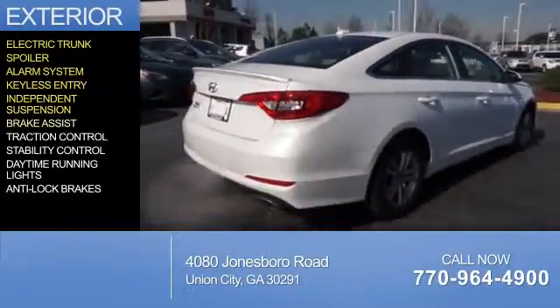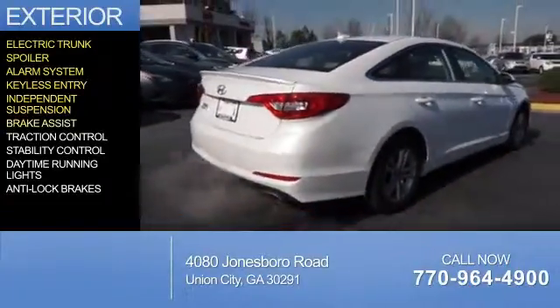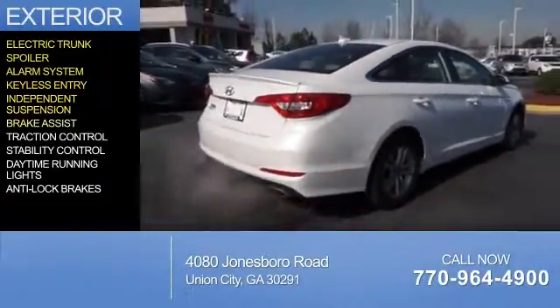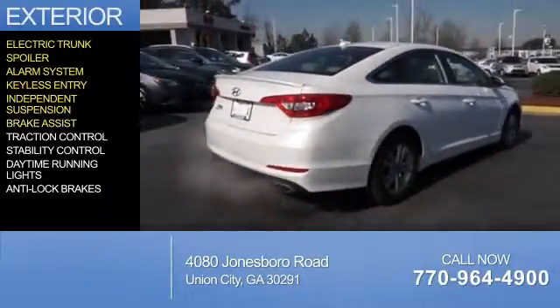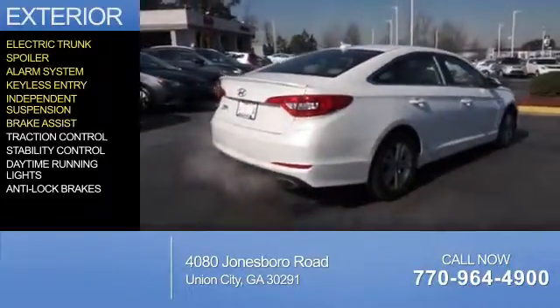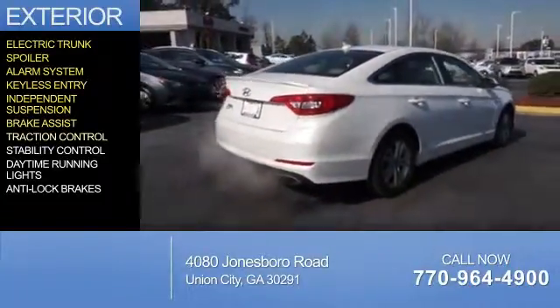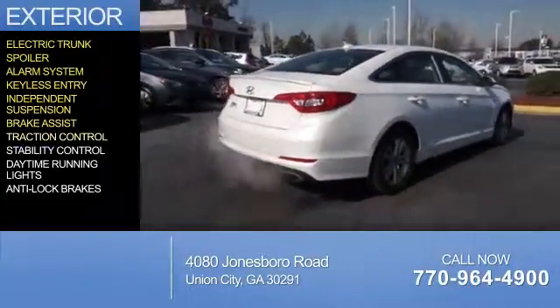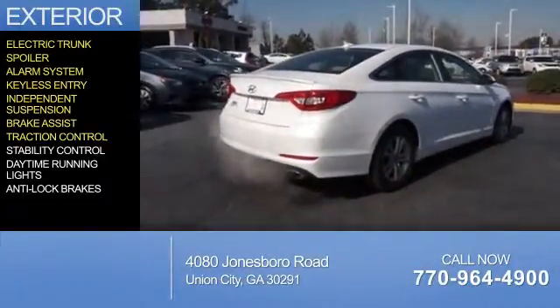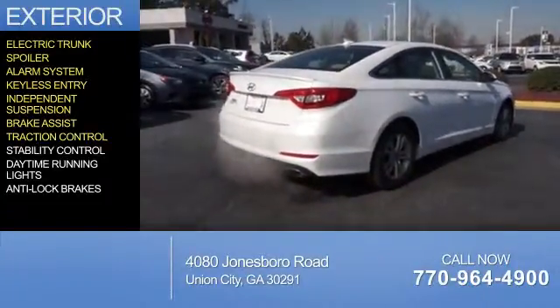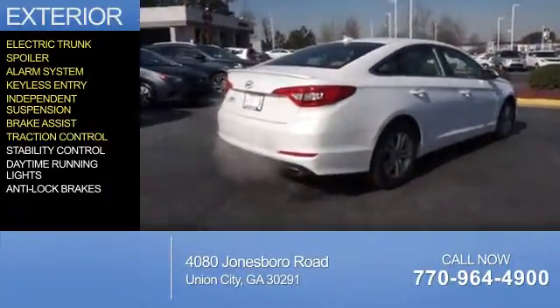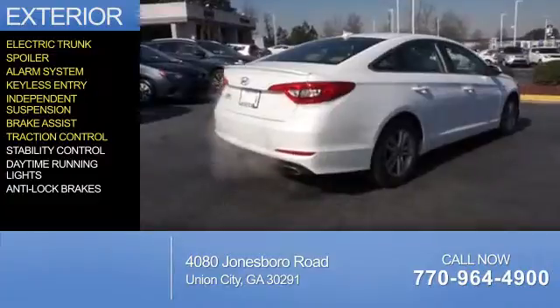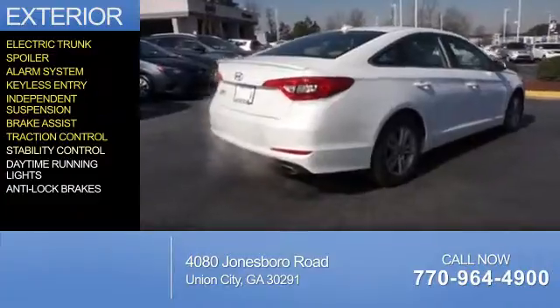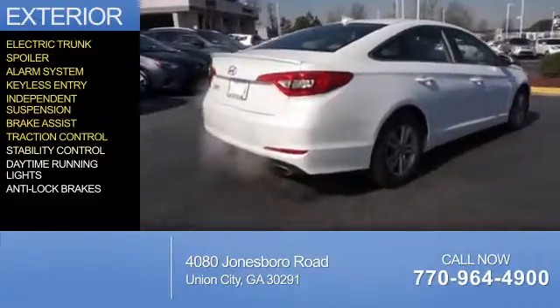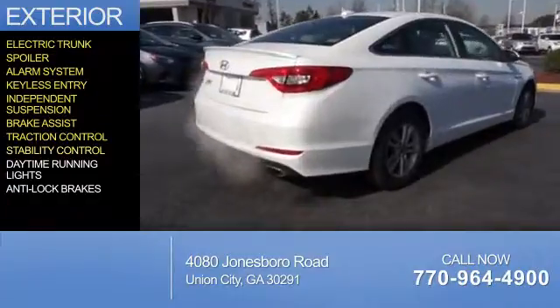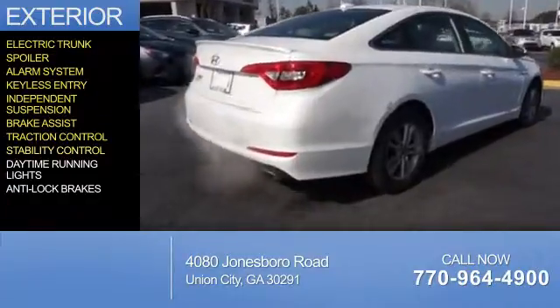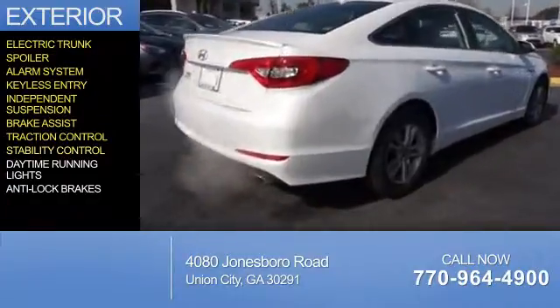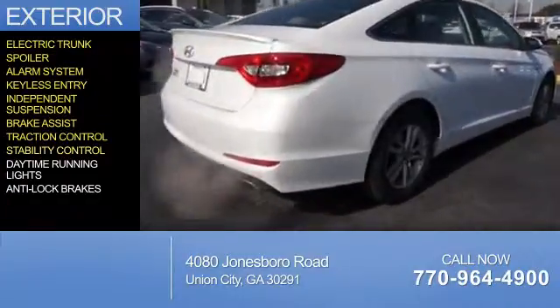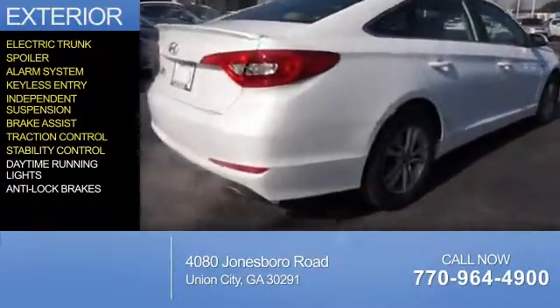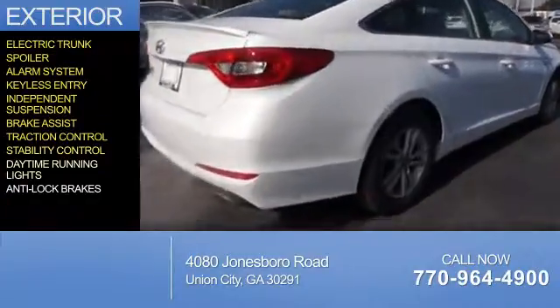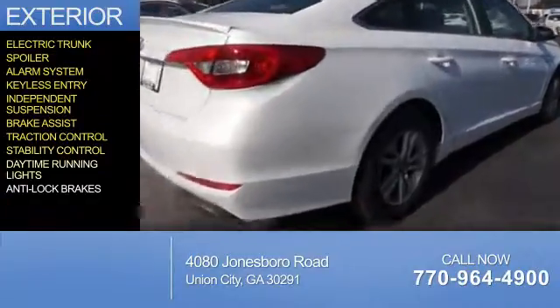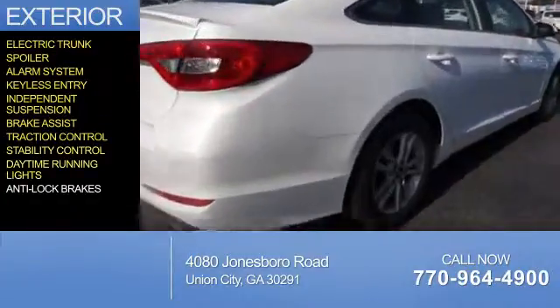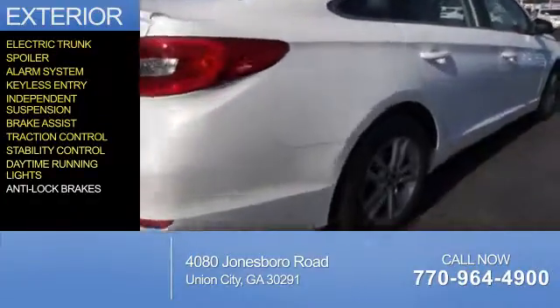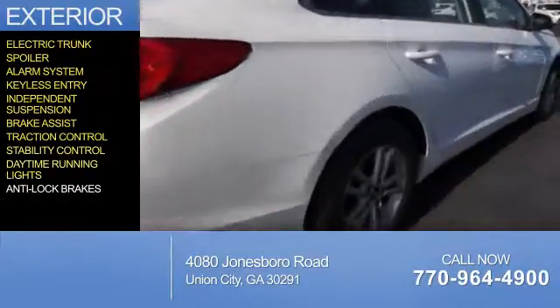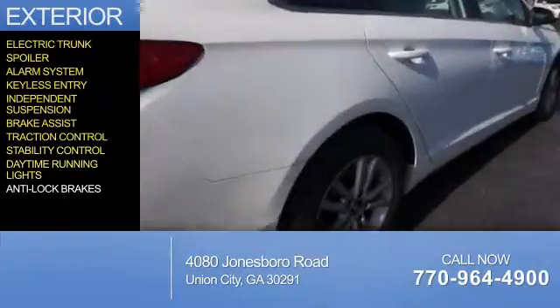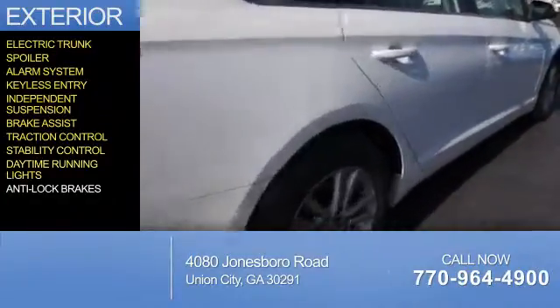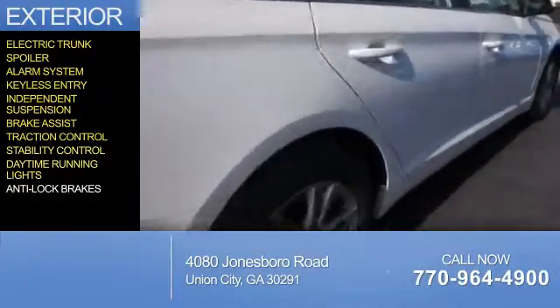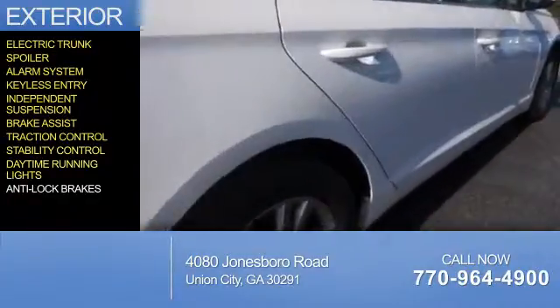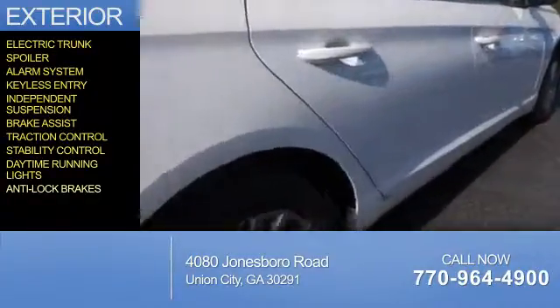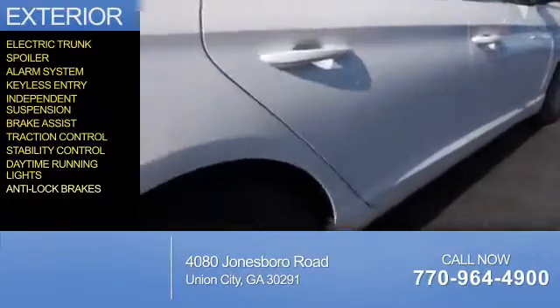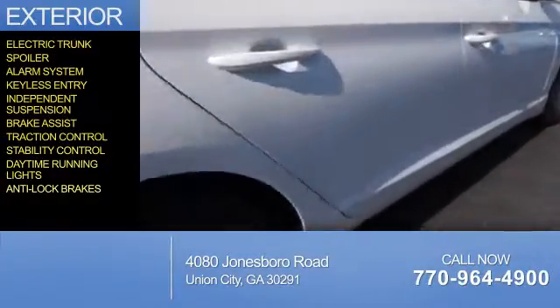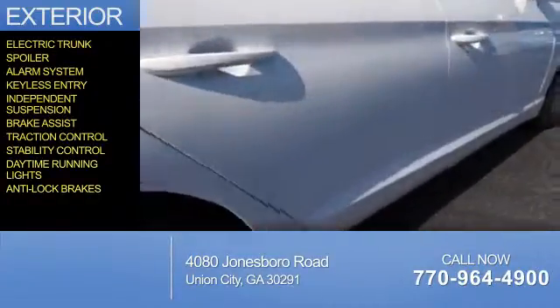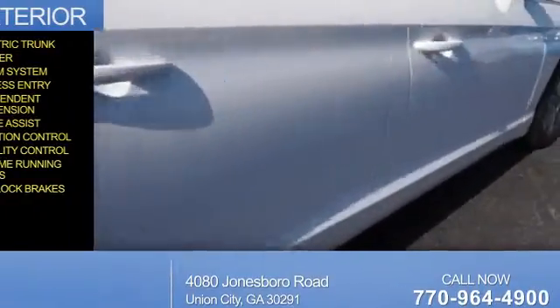Brake assist, traction control, stability control, daytime running lights, and anti-lock brakes.